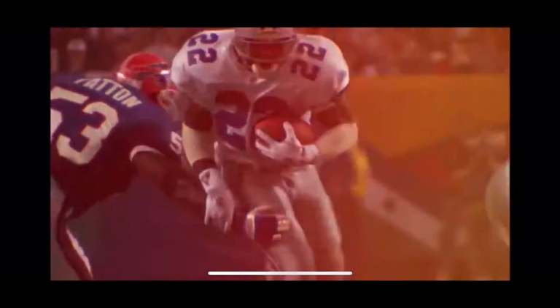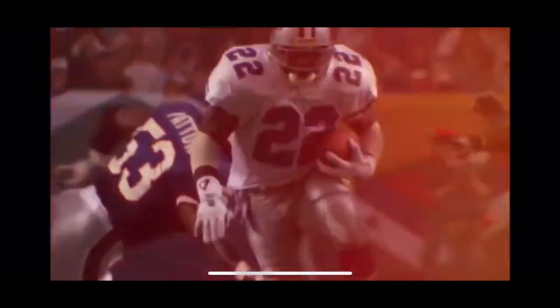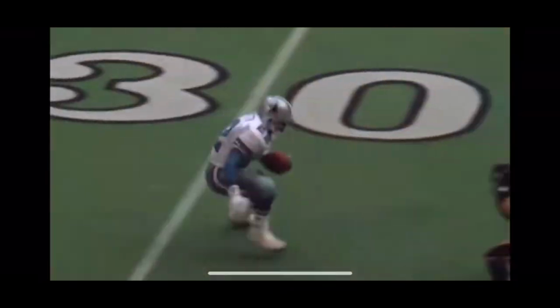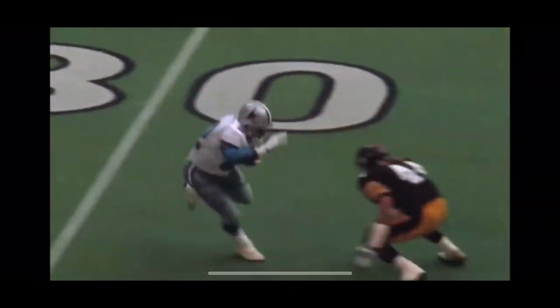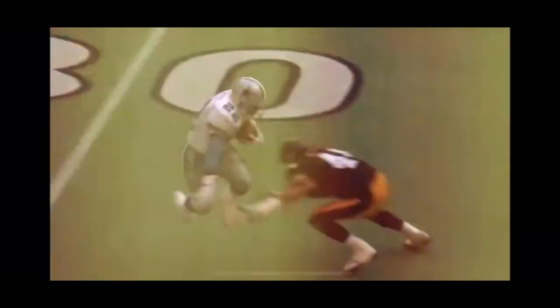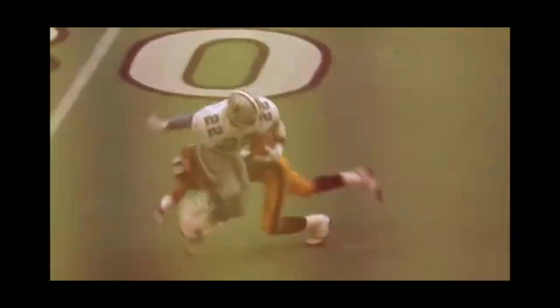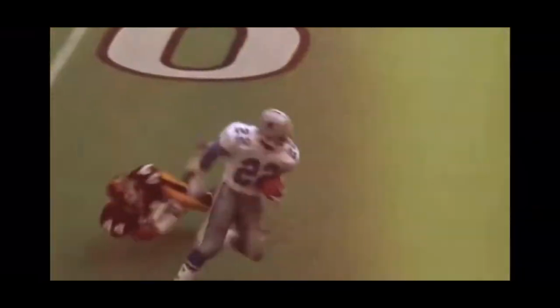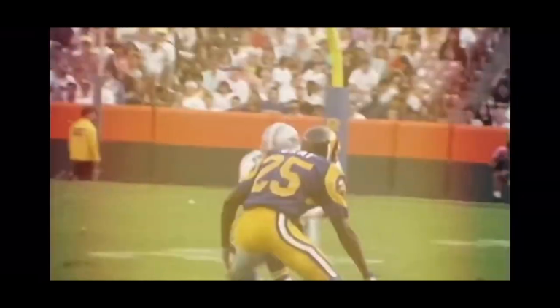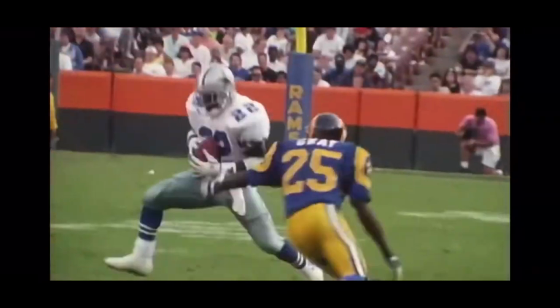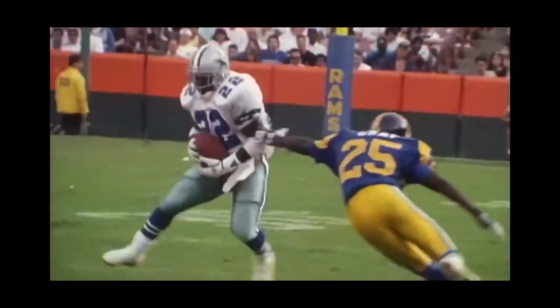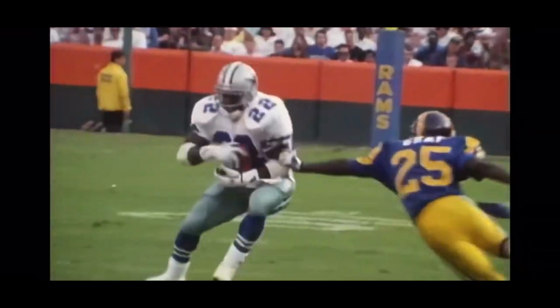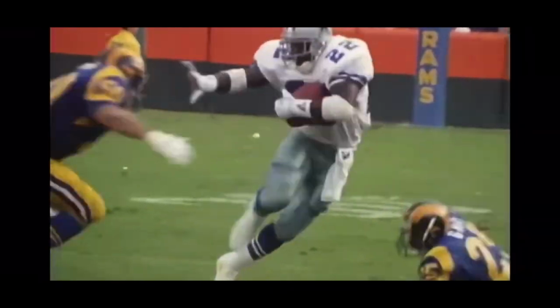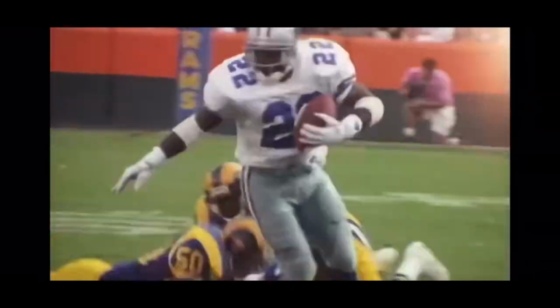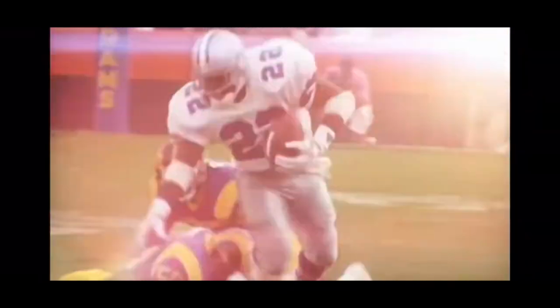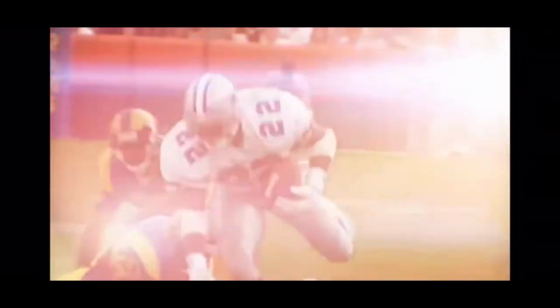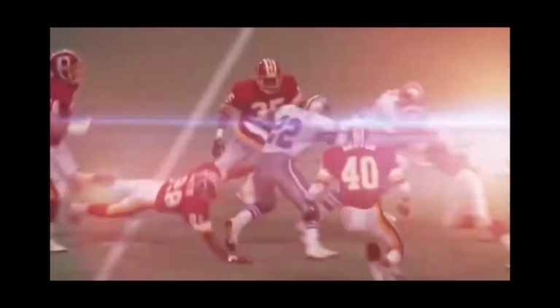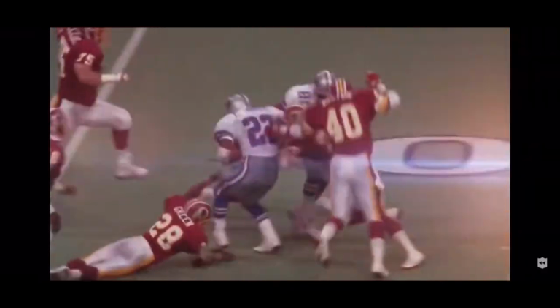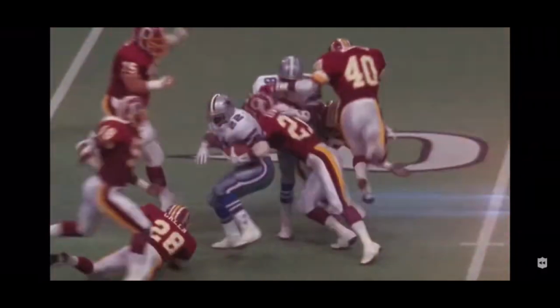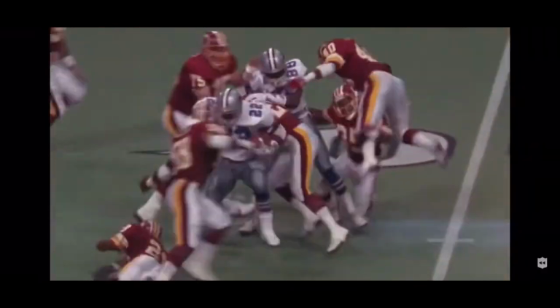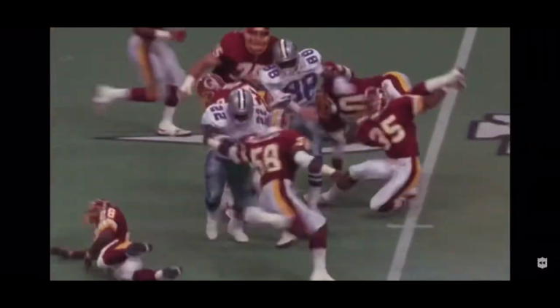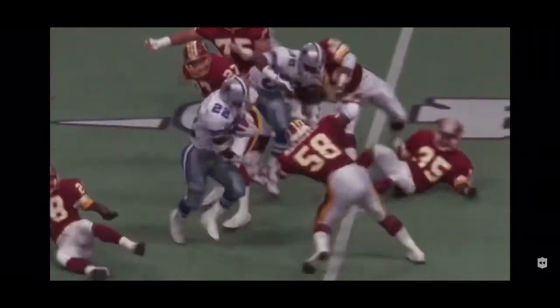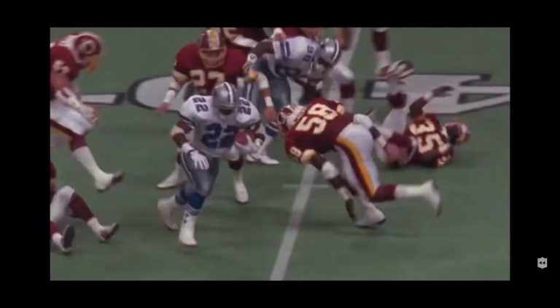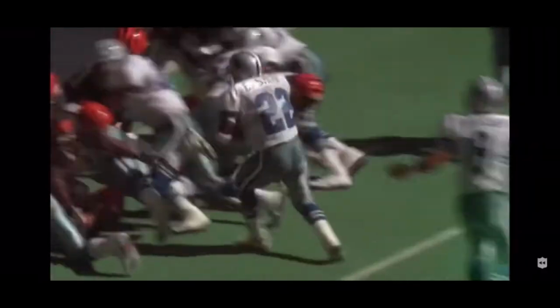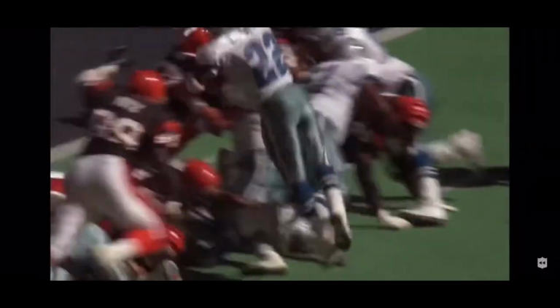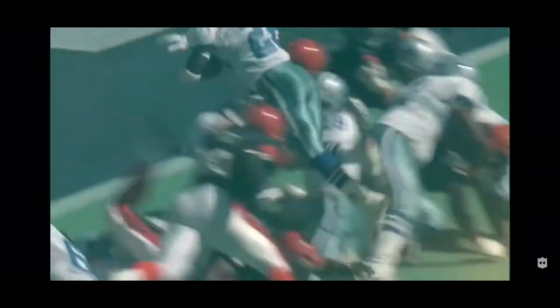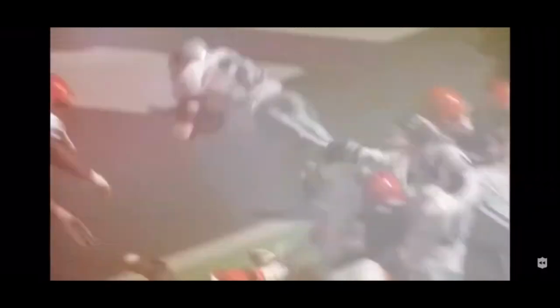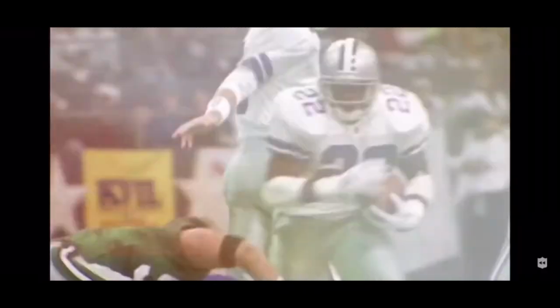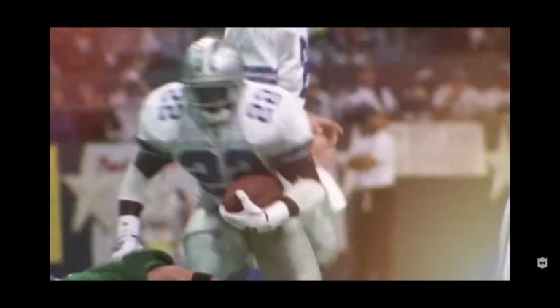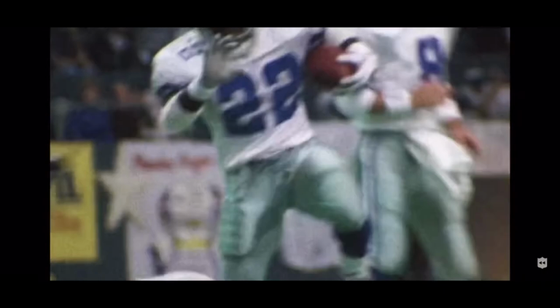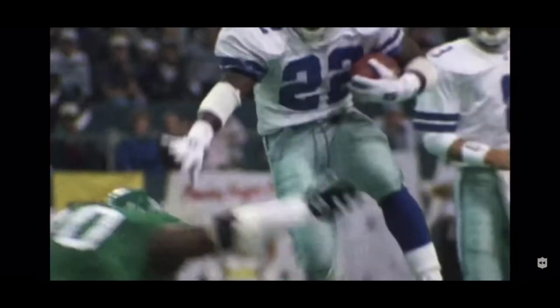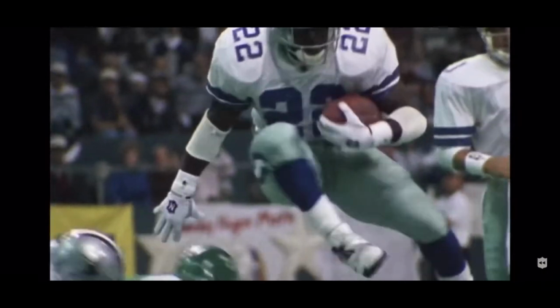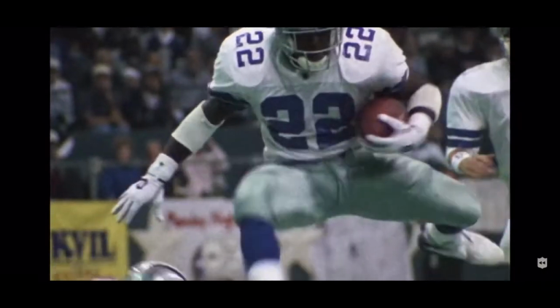It was something beautiful to watch. Unbelievable how this guy makes people miss. When you put the ball in his hand, it's magic.